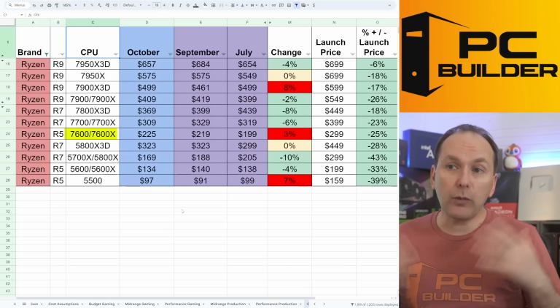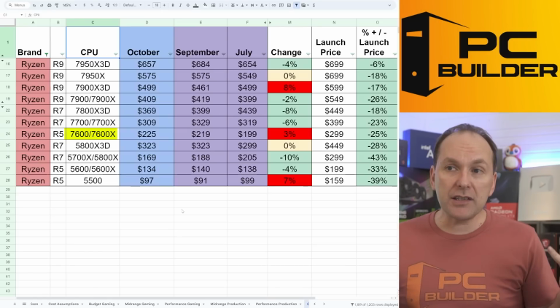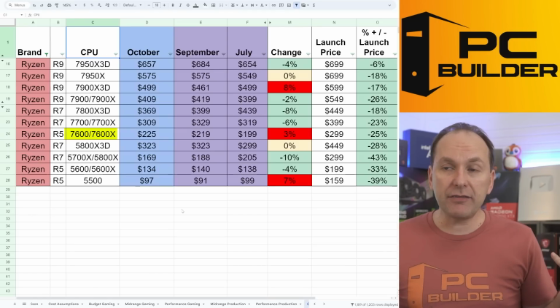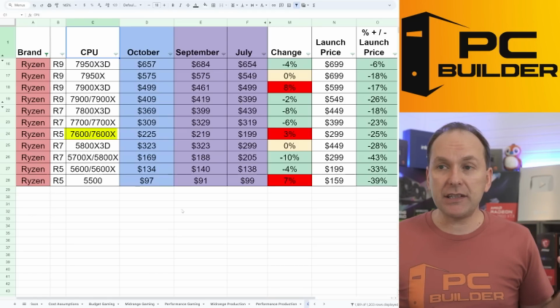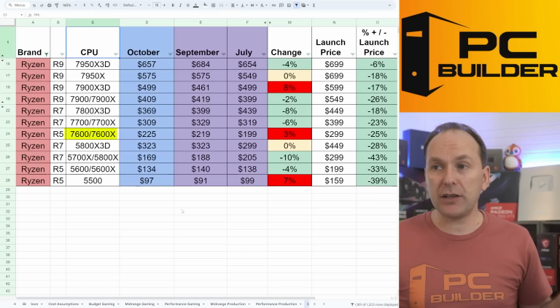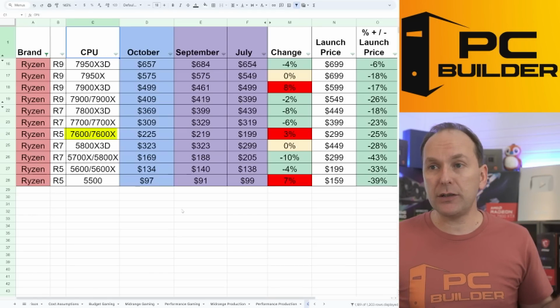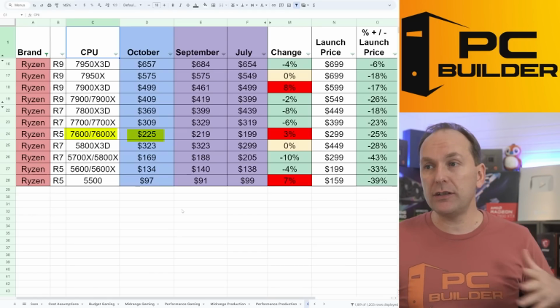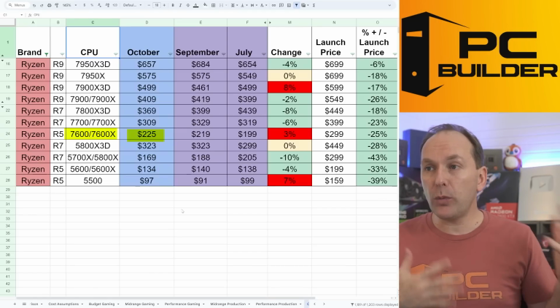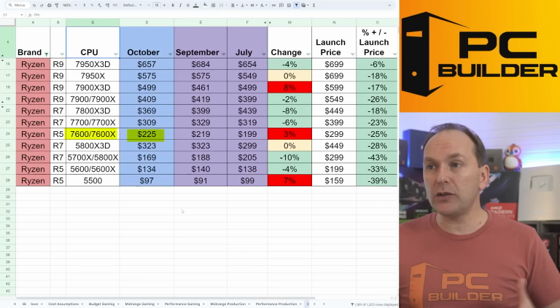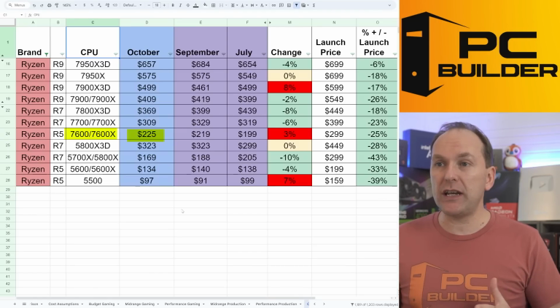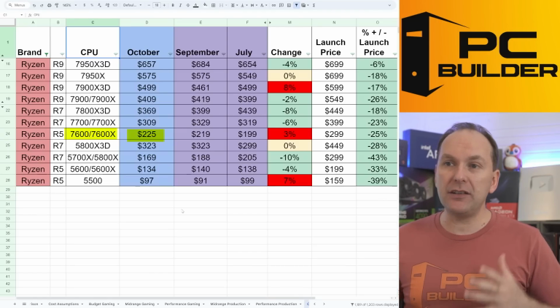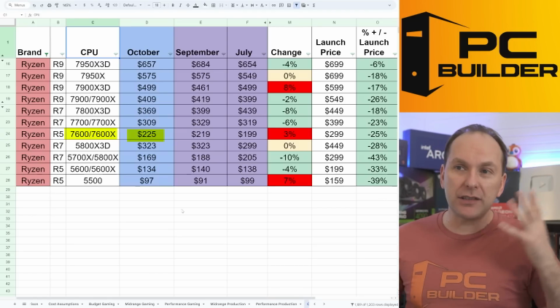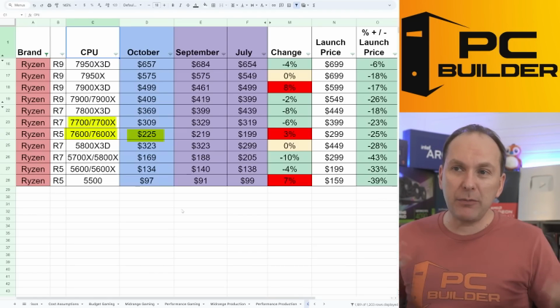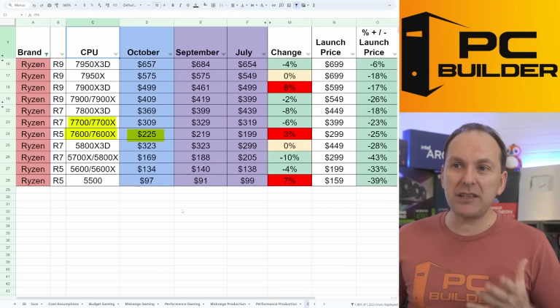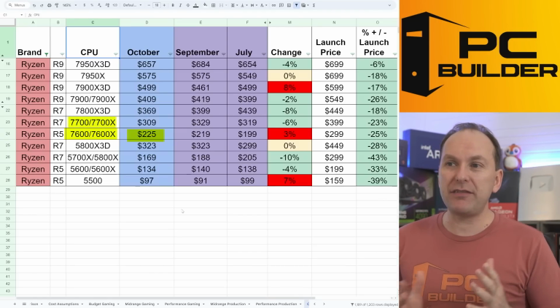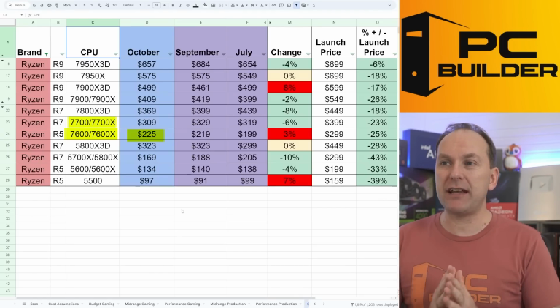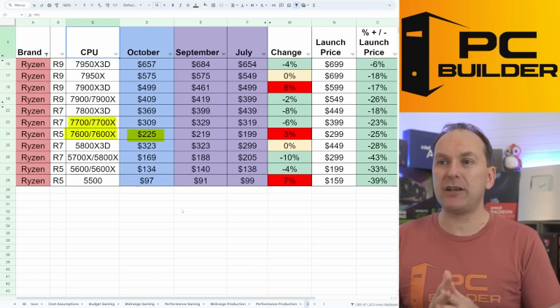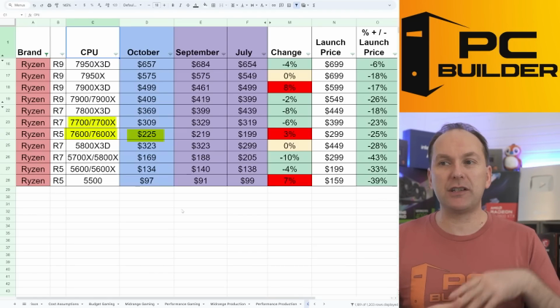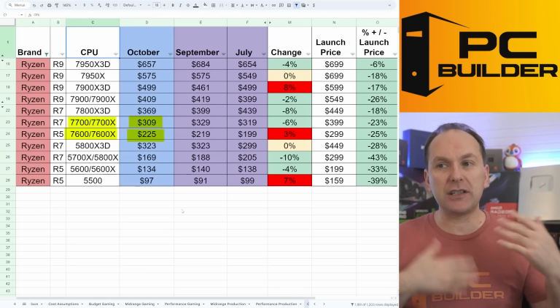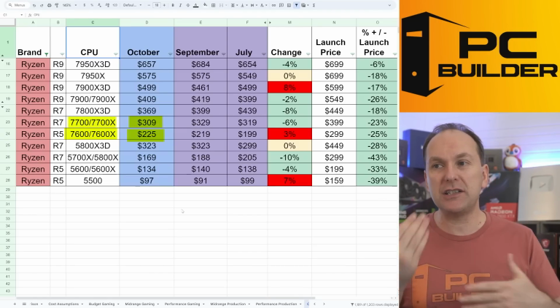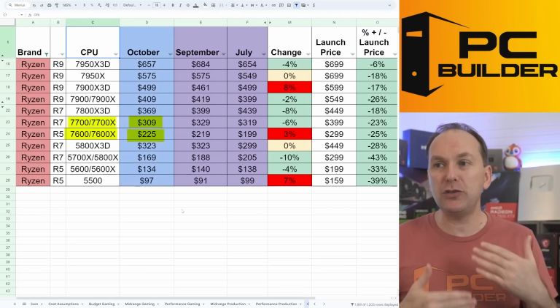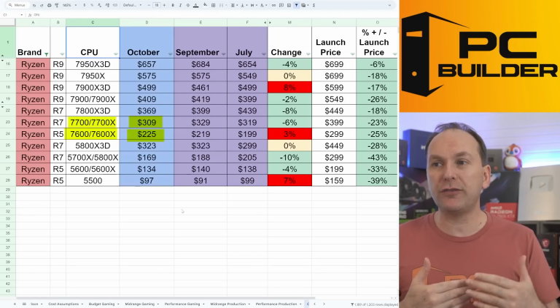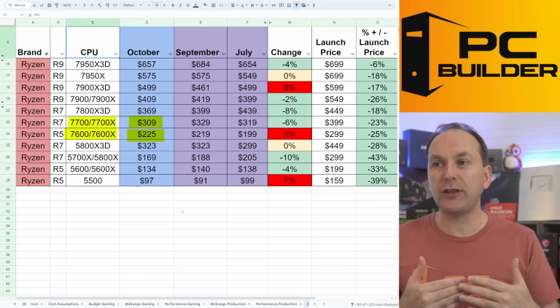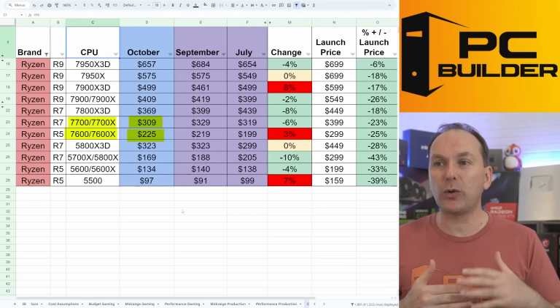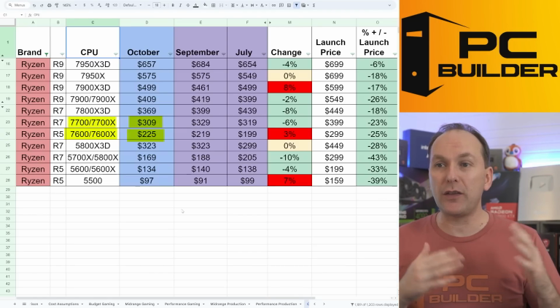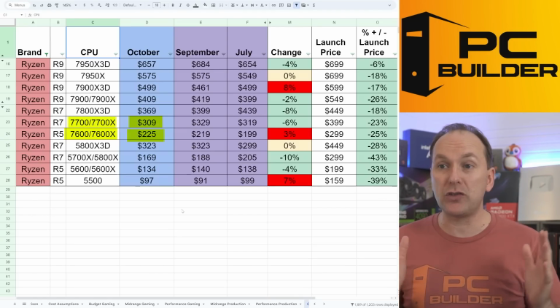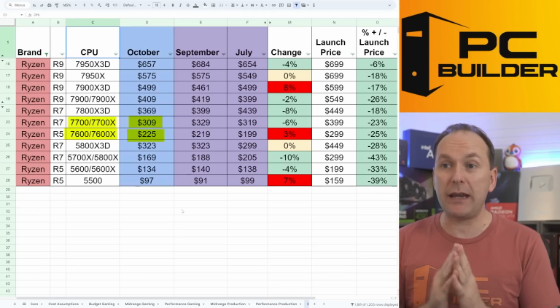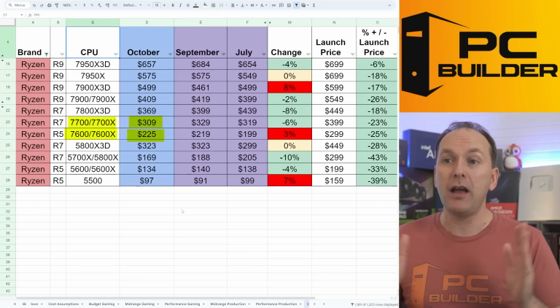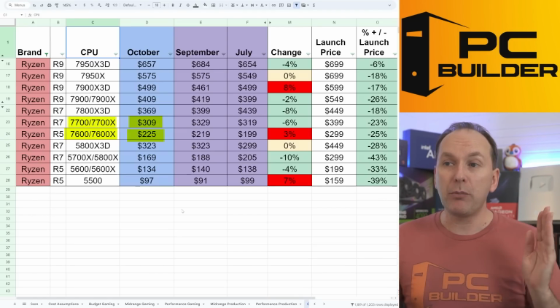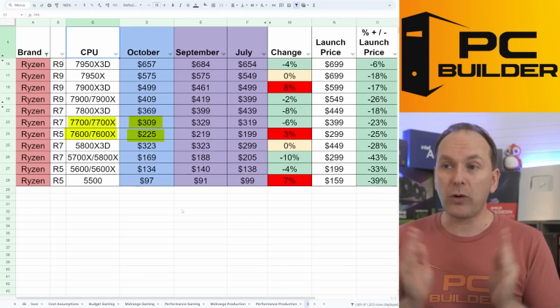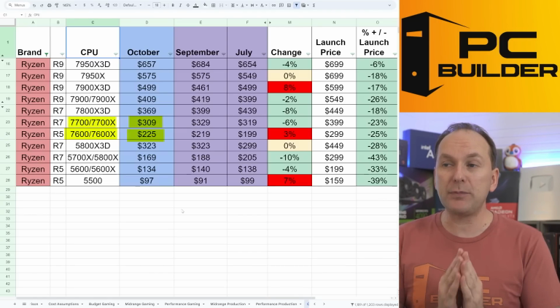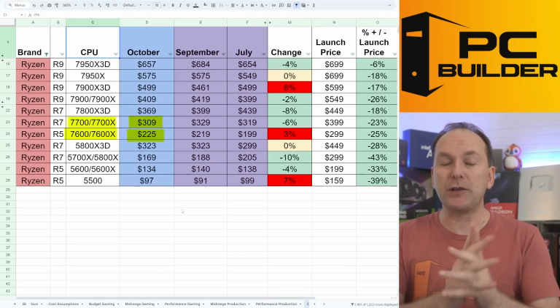On the Ryzen 7600, no real change. Same with the 7700 — it just continues to float around those same price points.